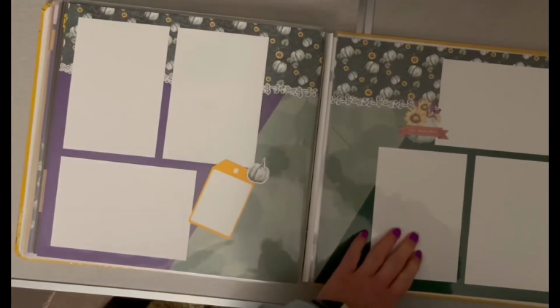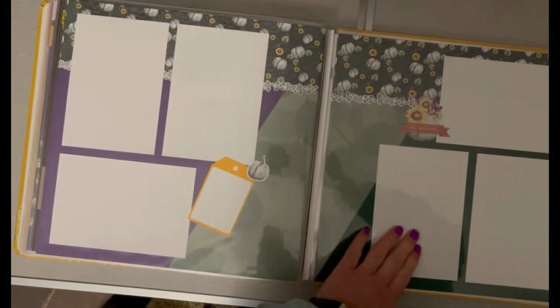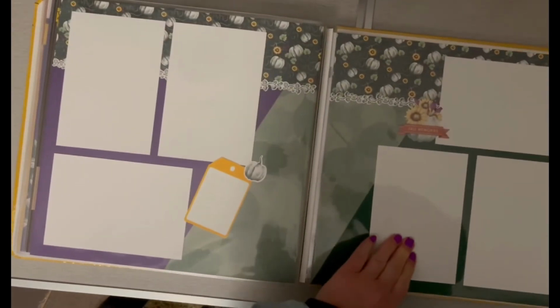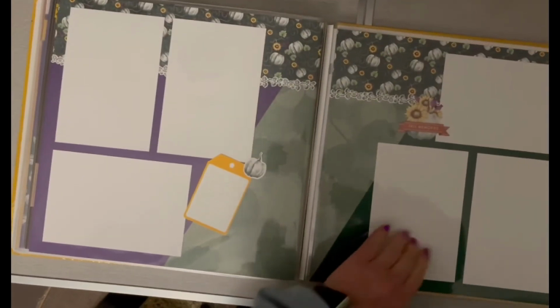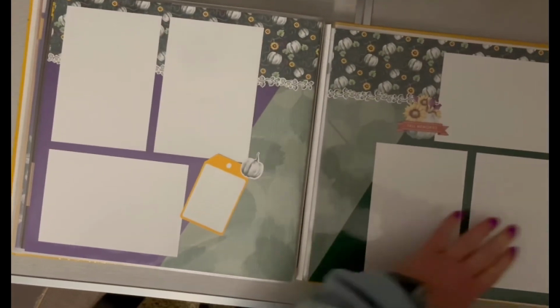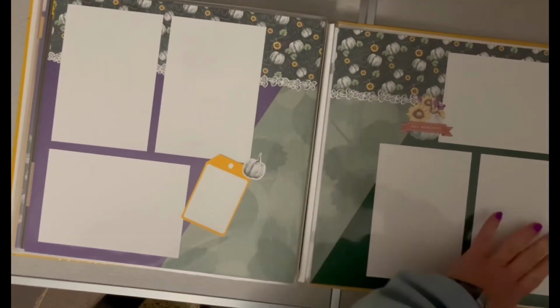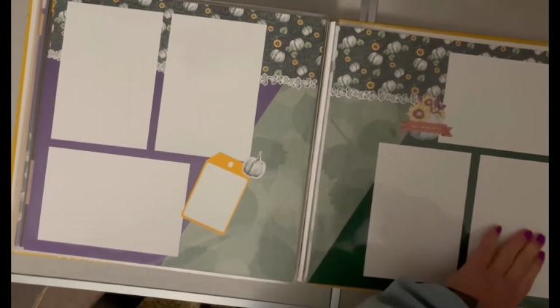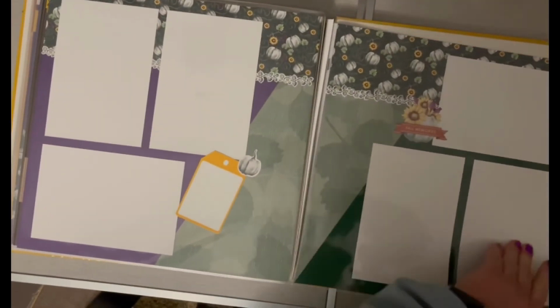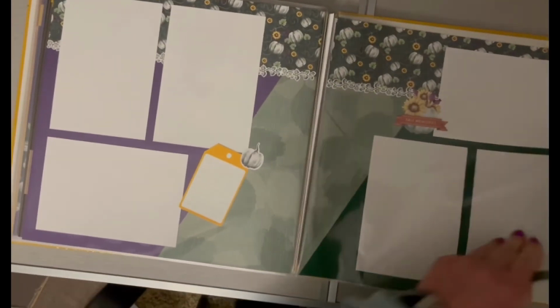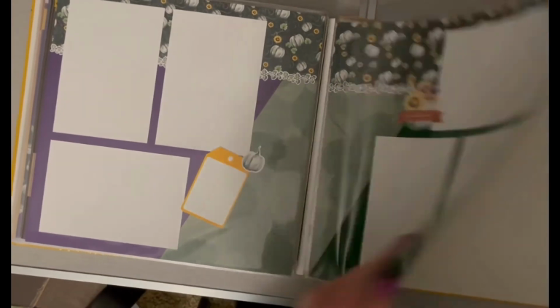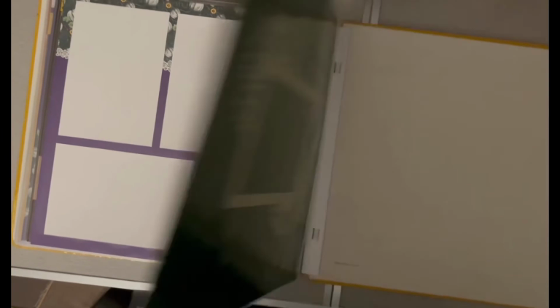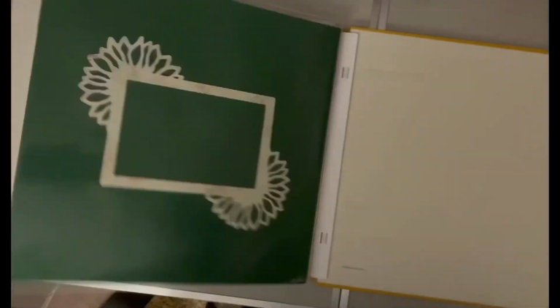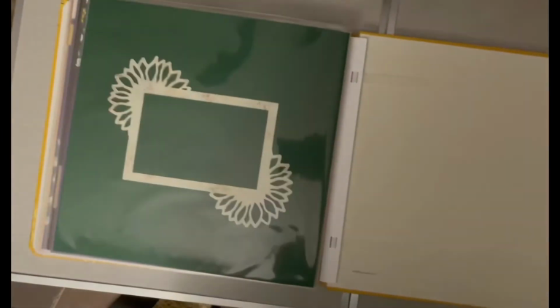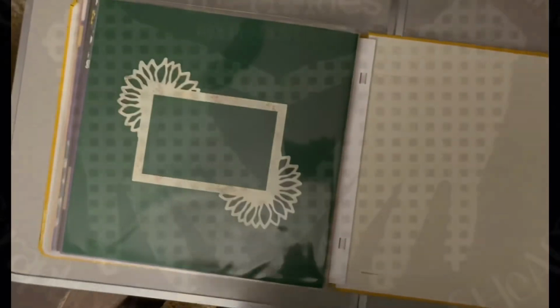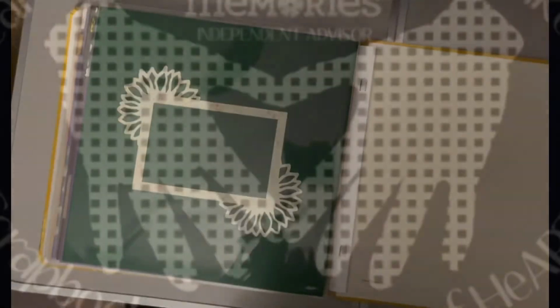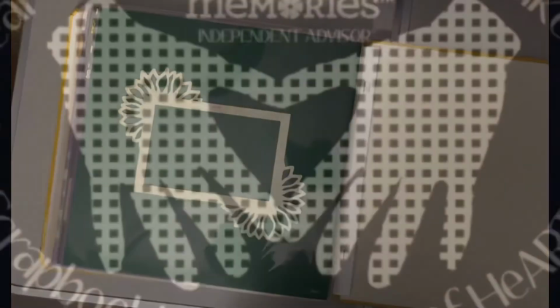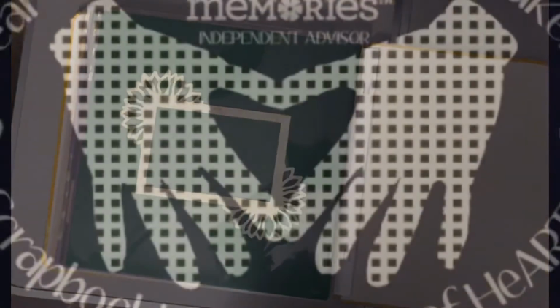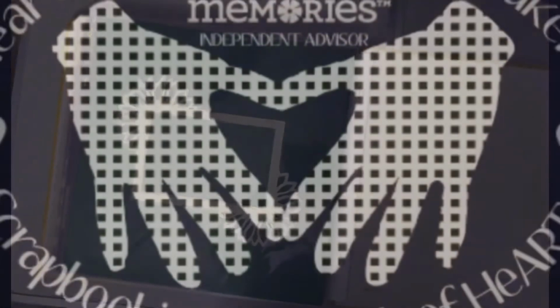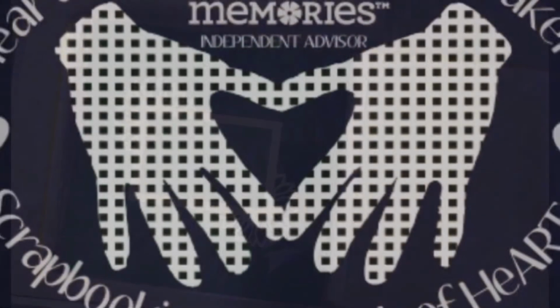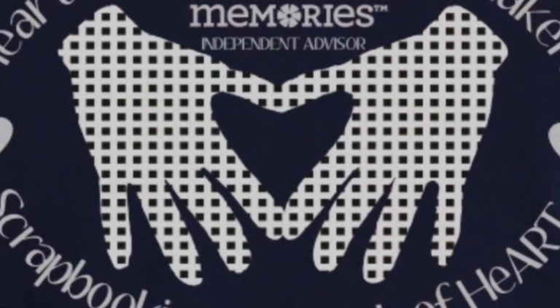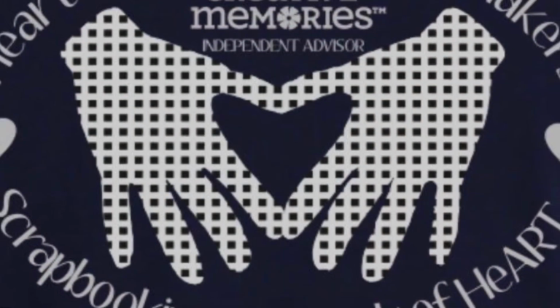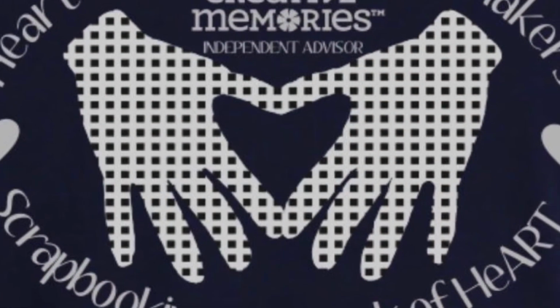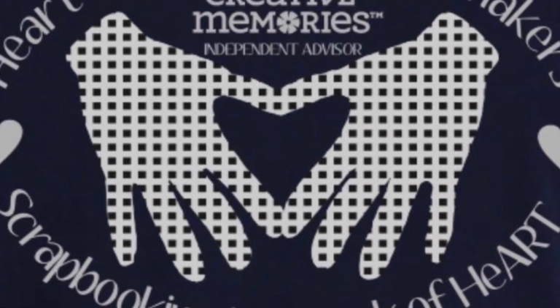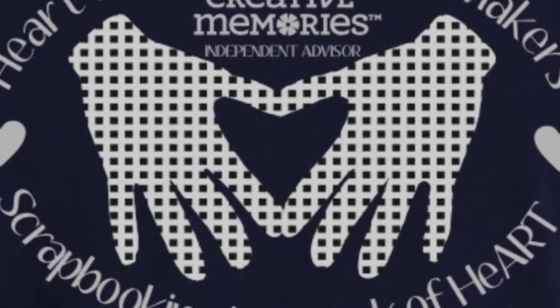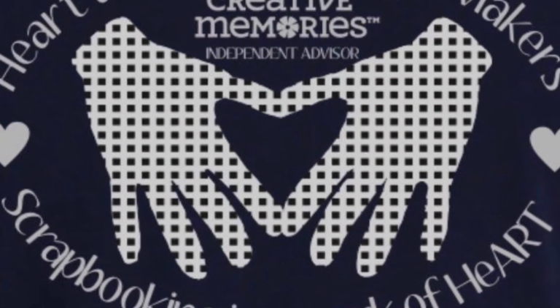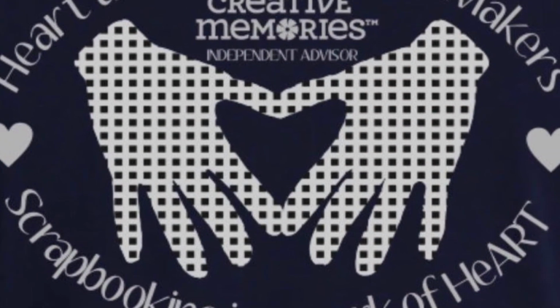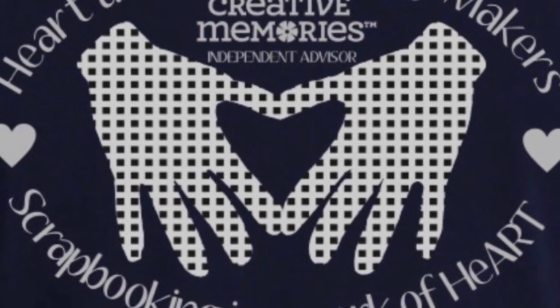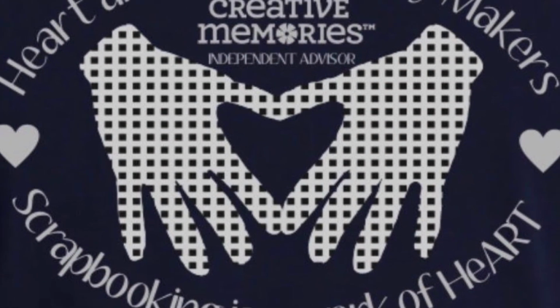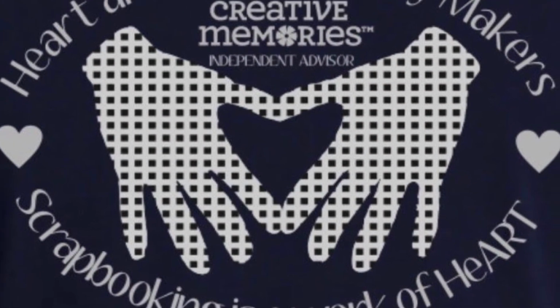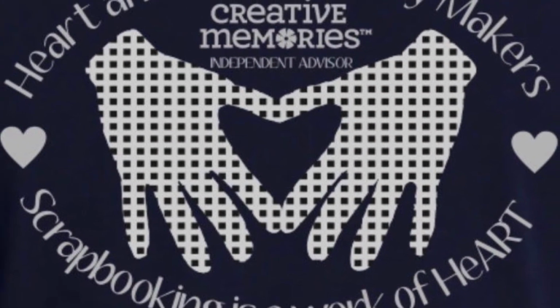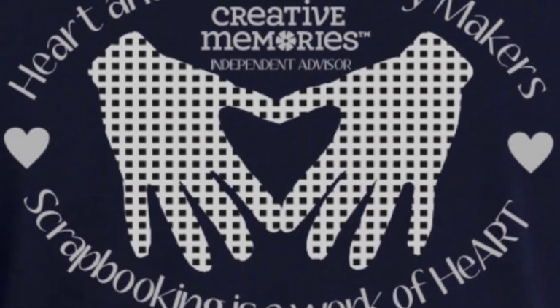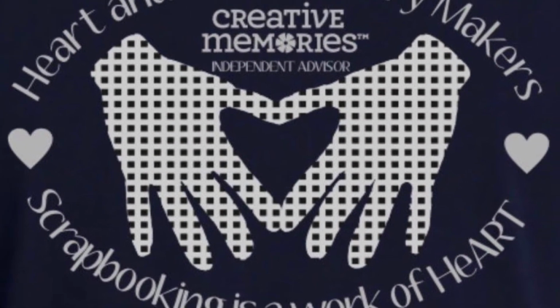I hope this has inspired you to start creating your own gift album for a friend or family member.